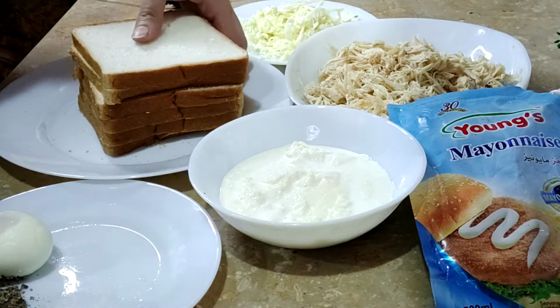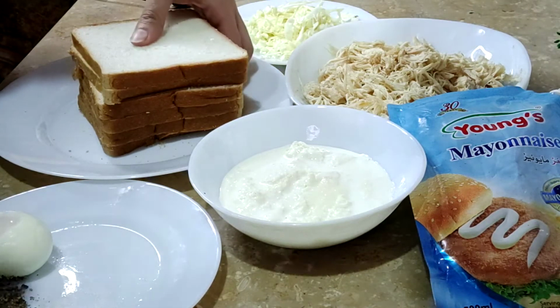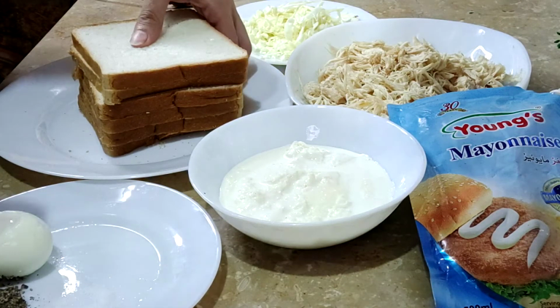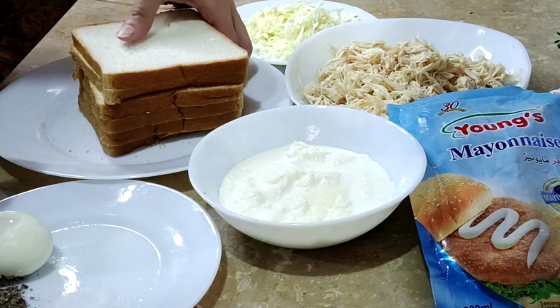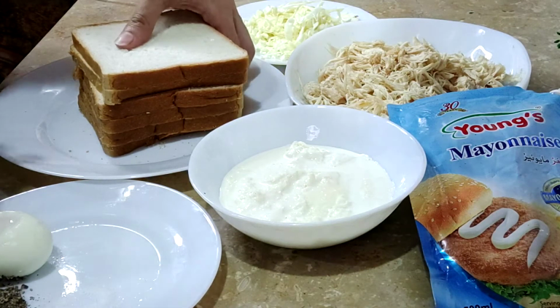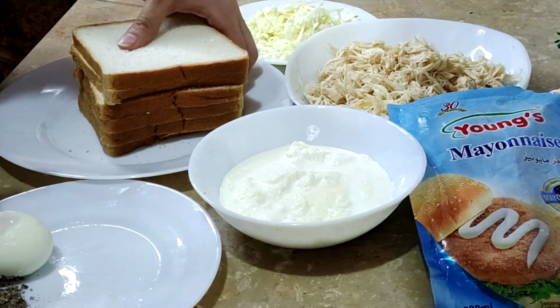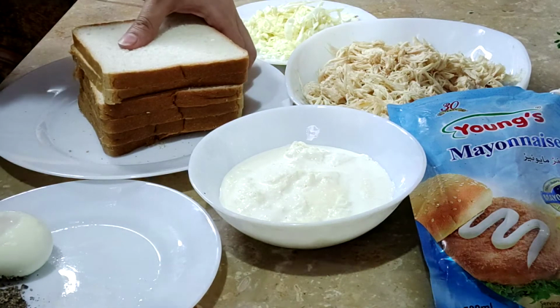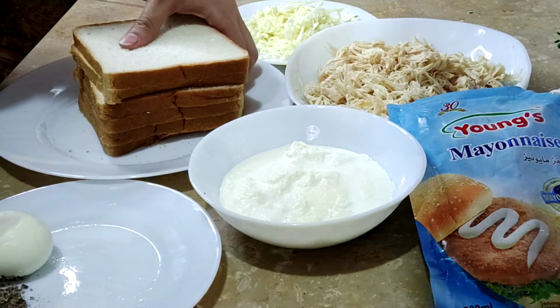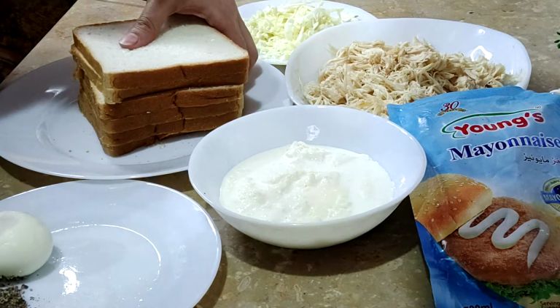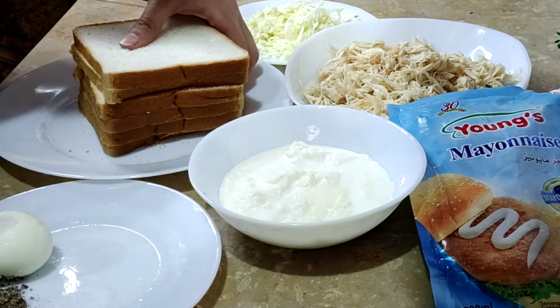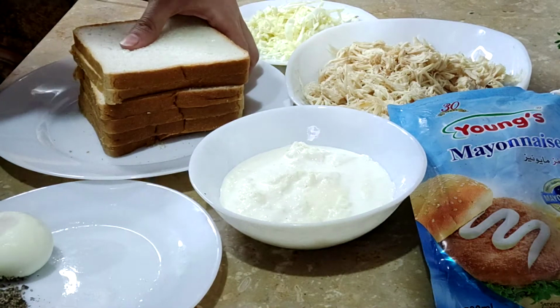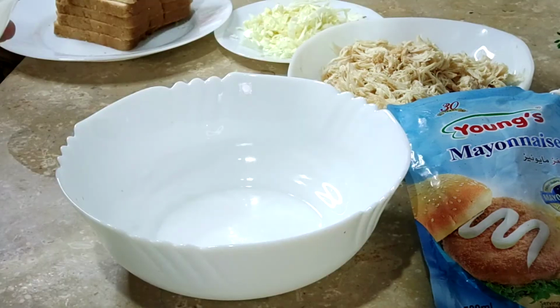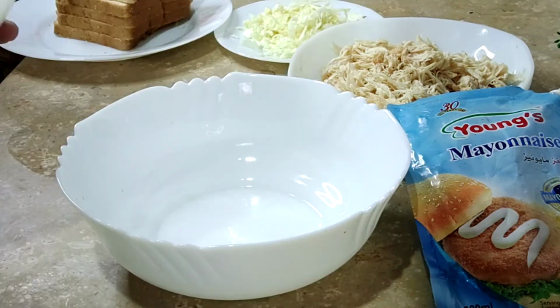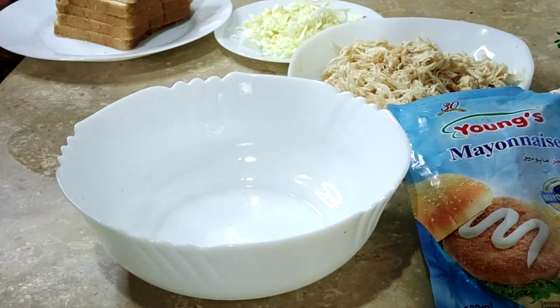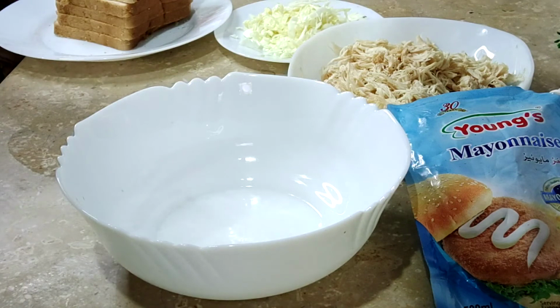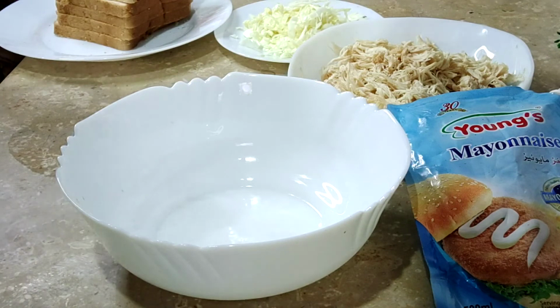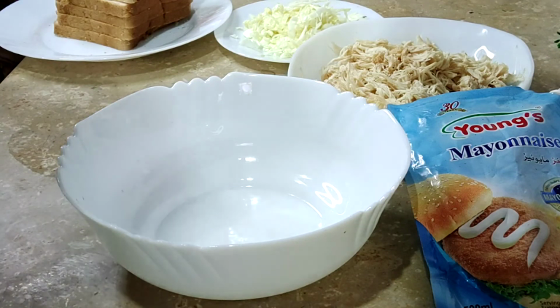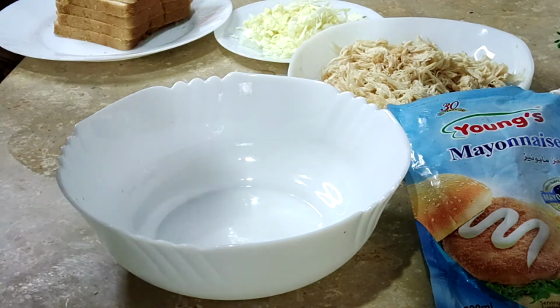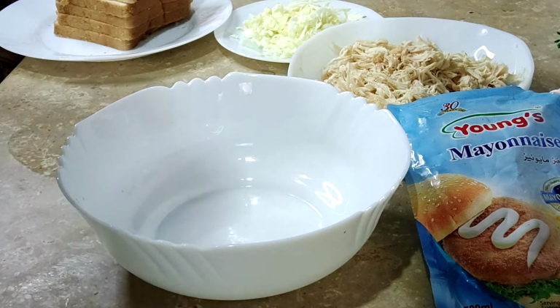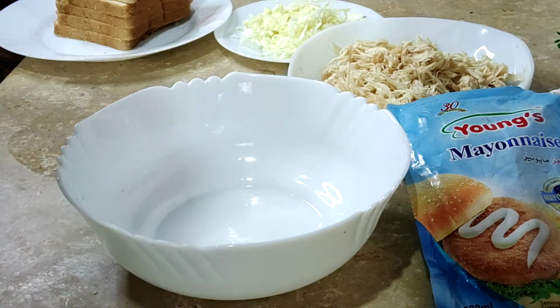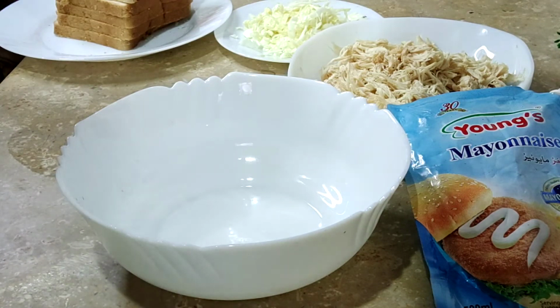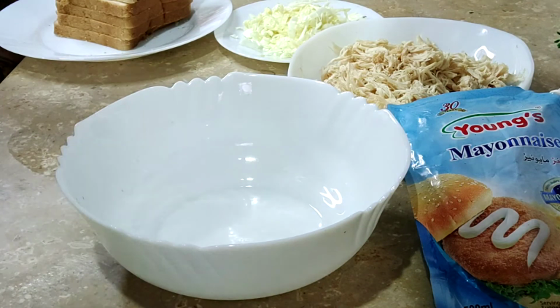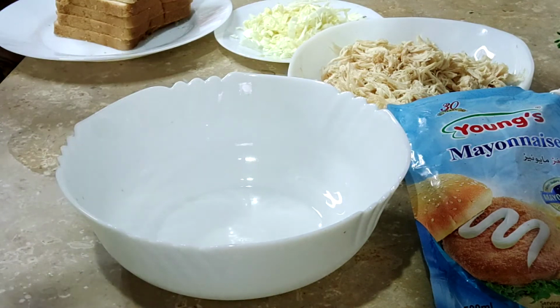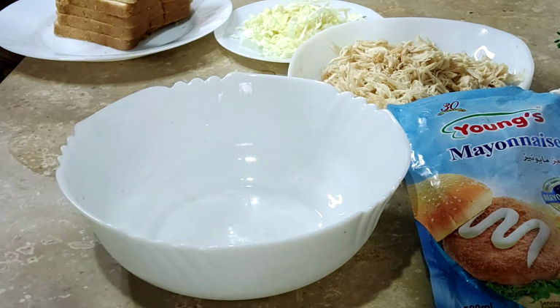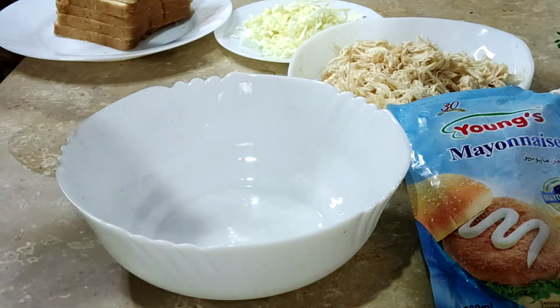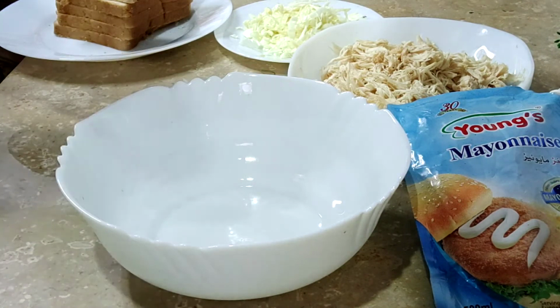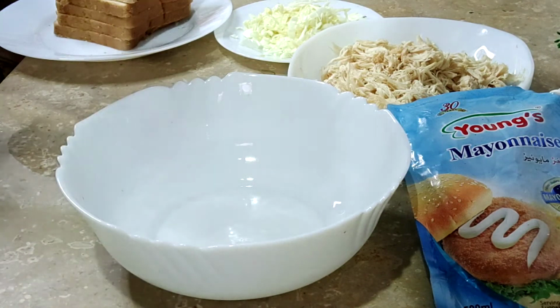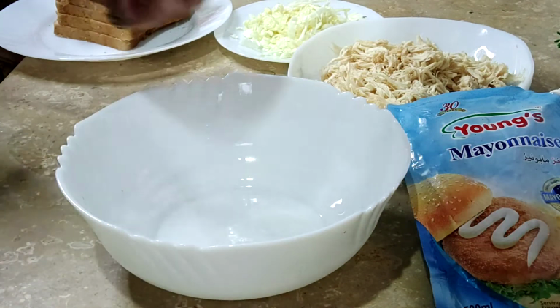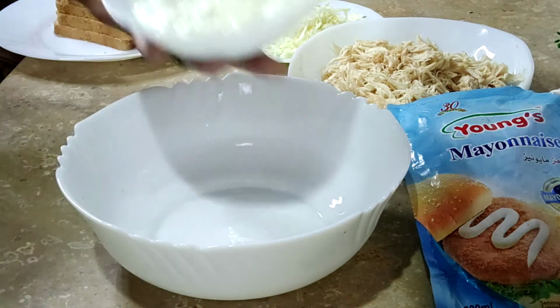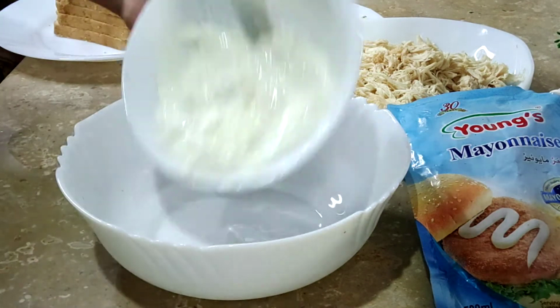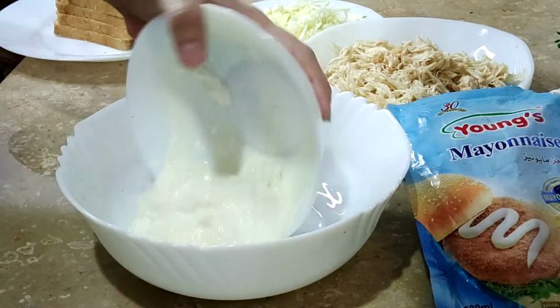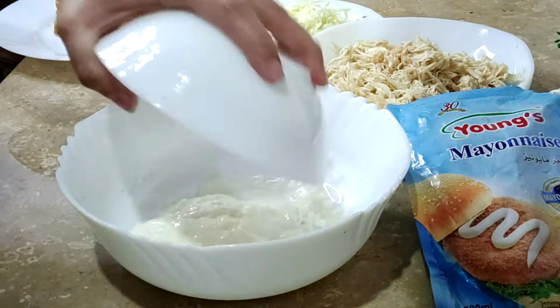First, we will start. First, we will make a Mexican style. I have taken the cream.